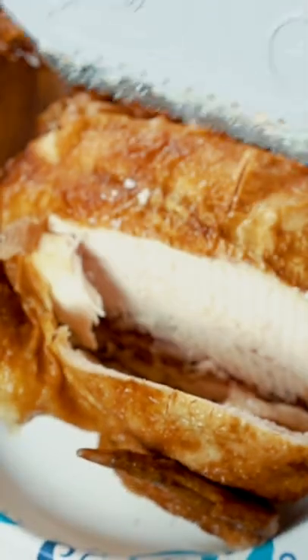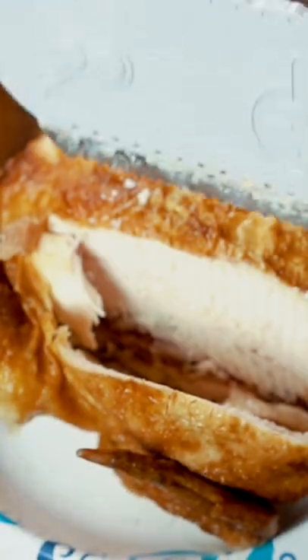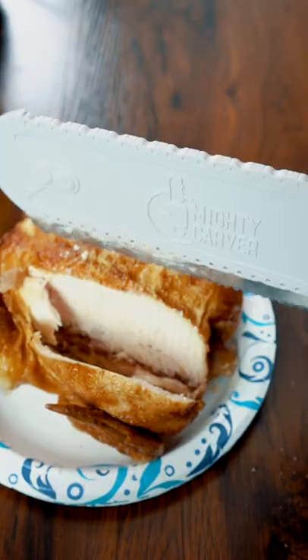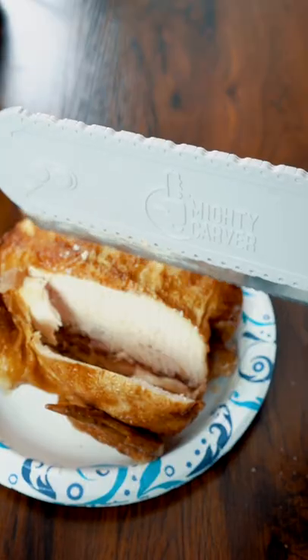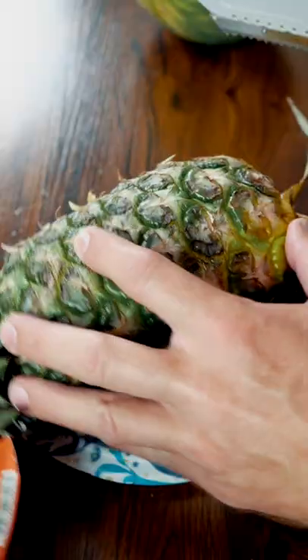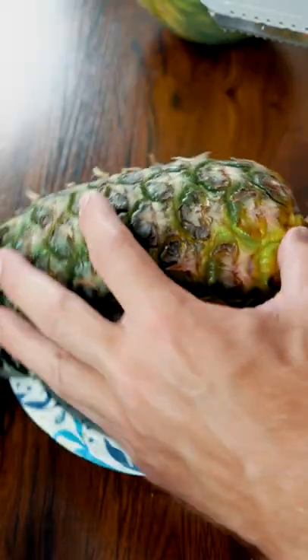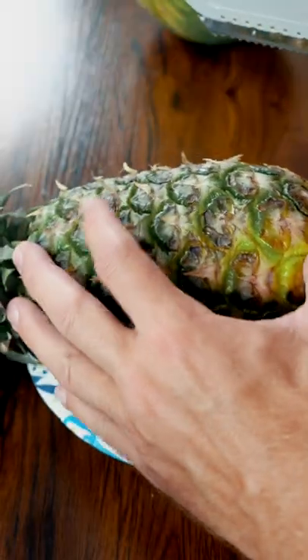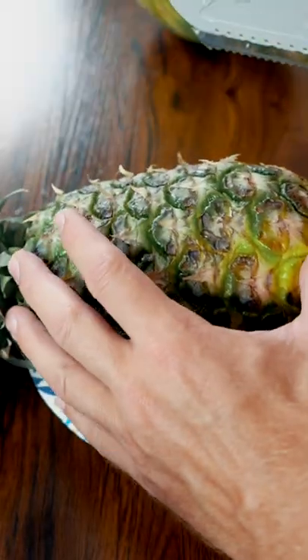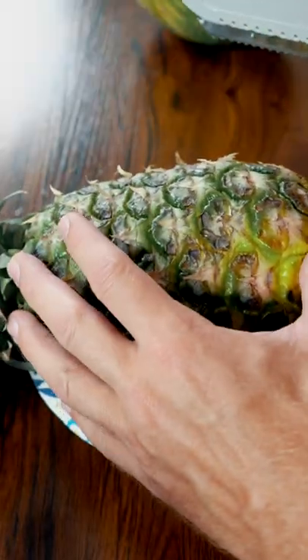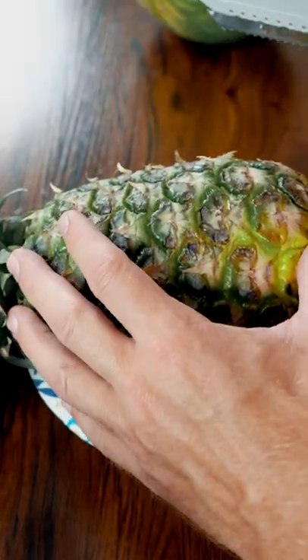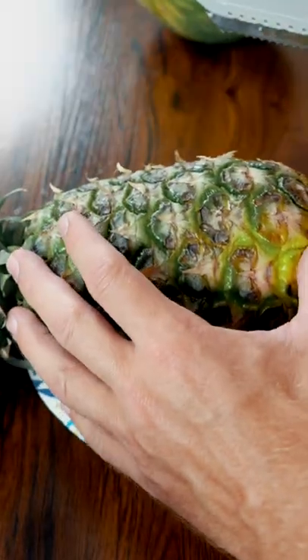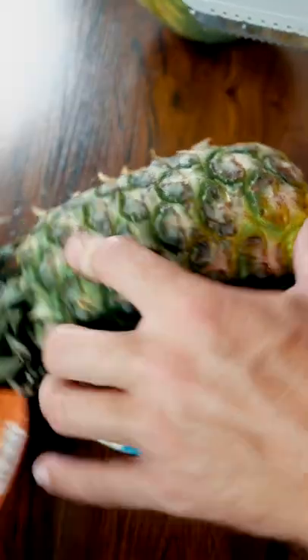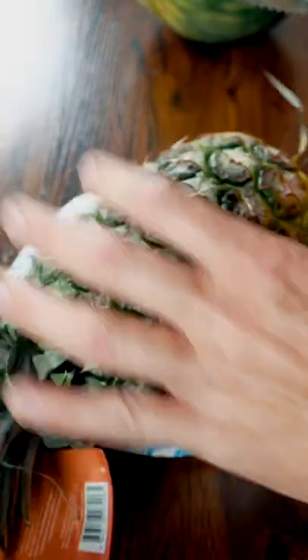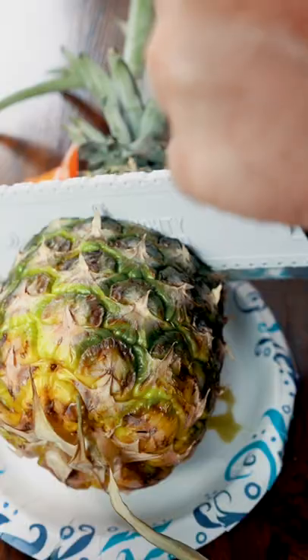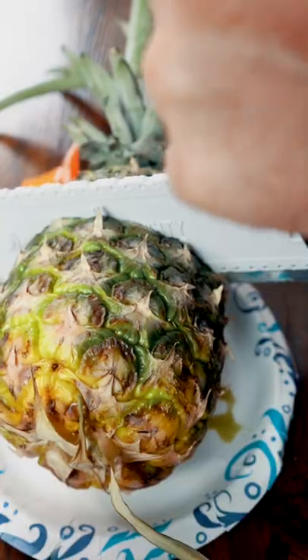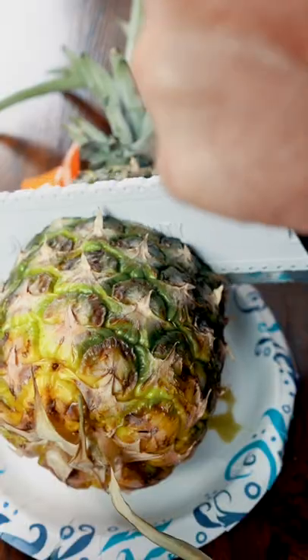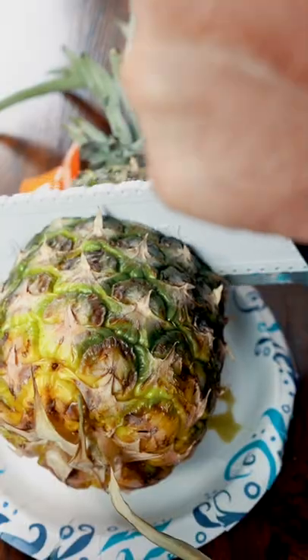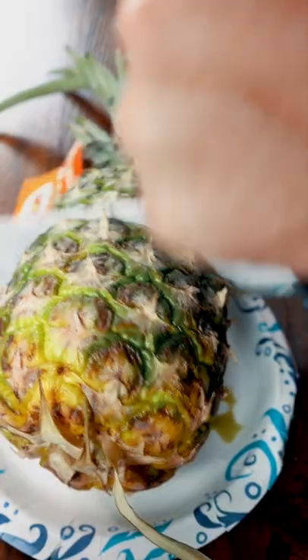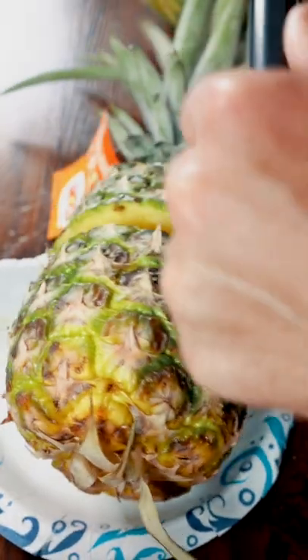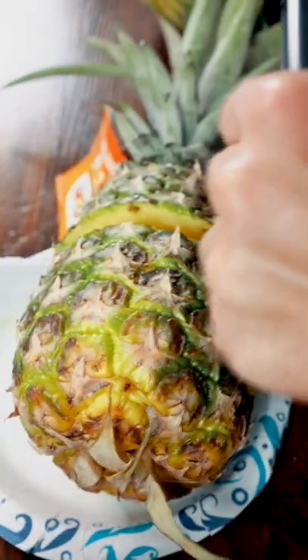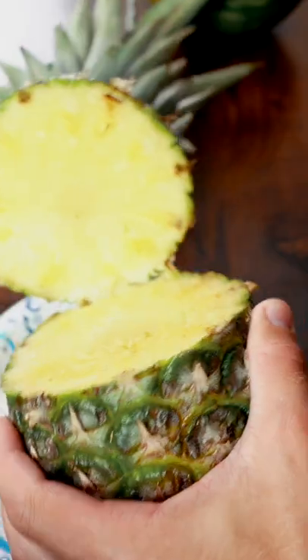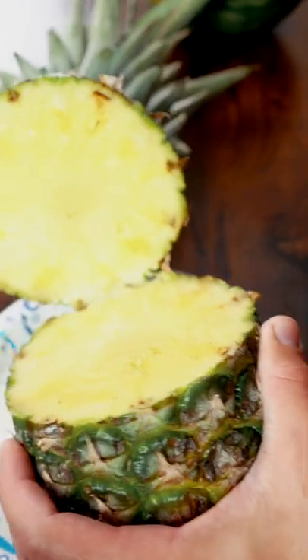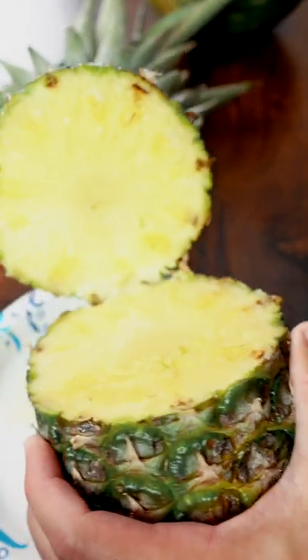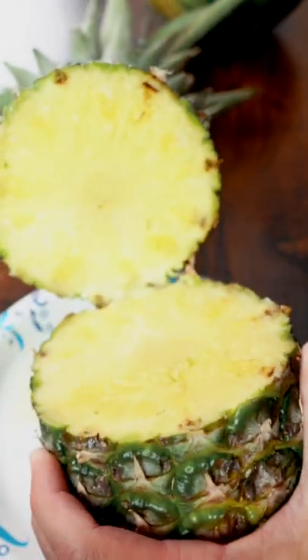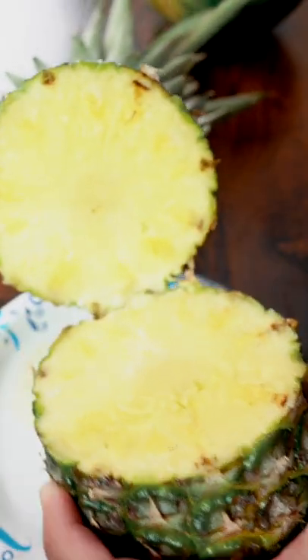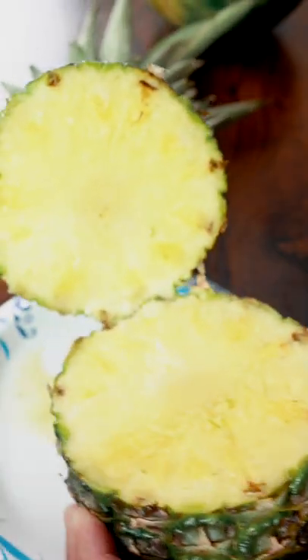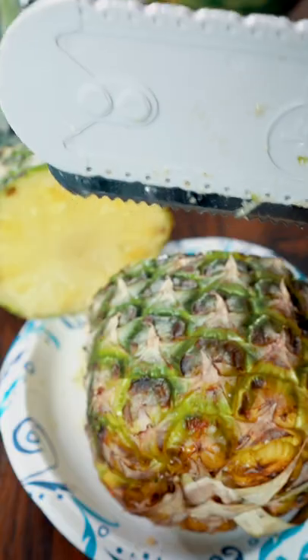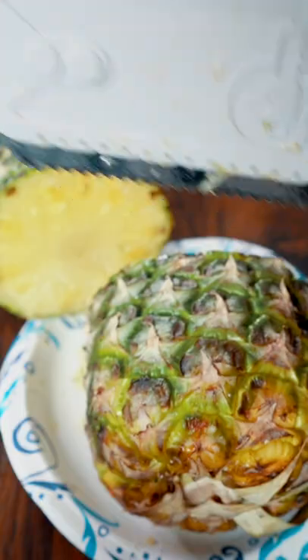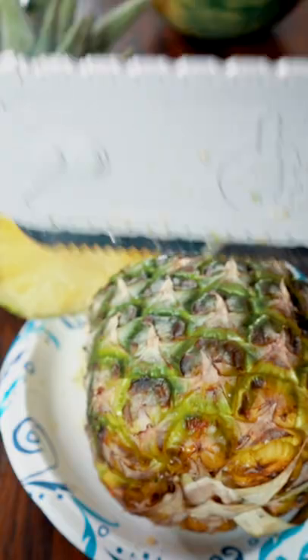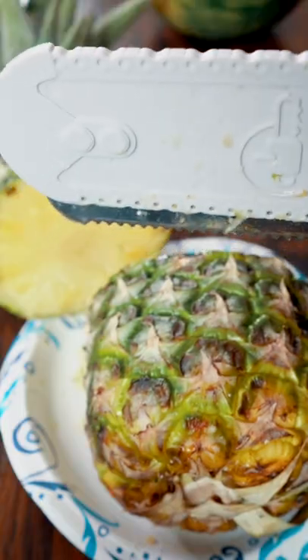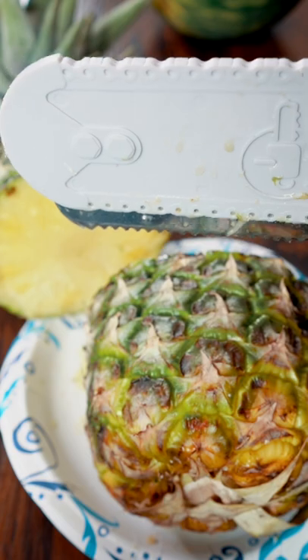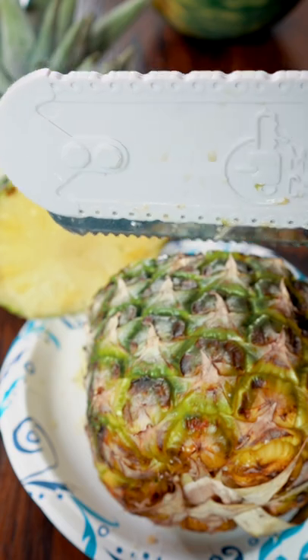Next up, we got a pineapple. Mighty Carver! One more slice for the fam.